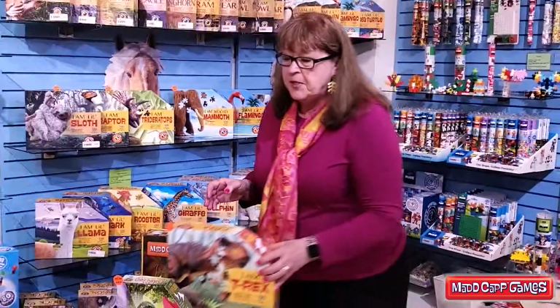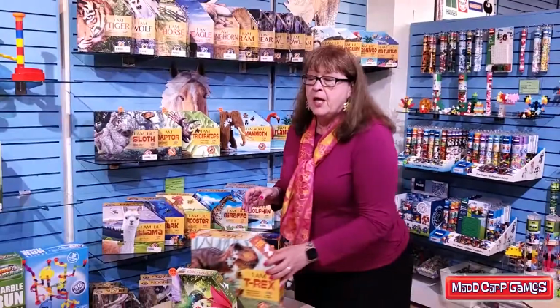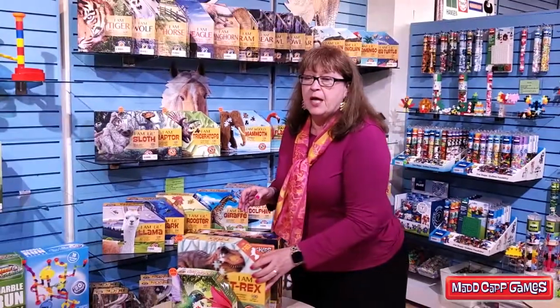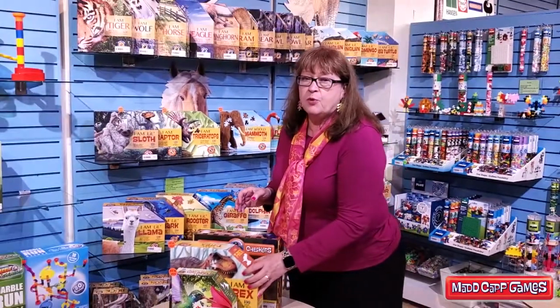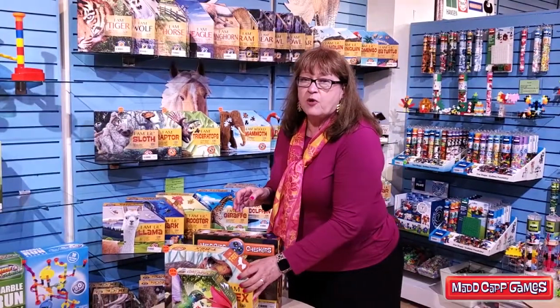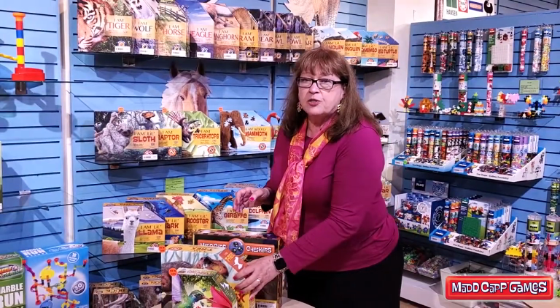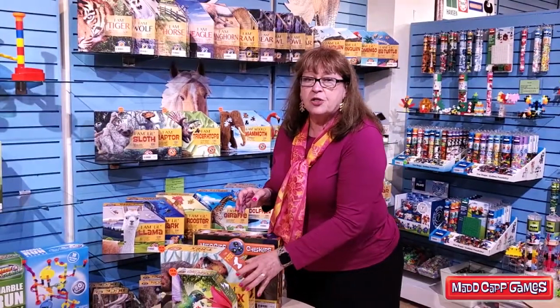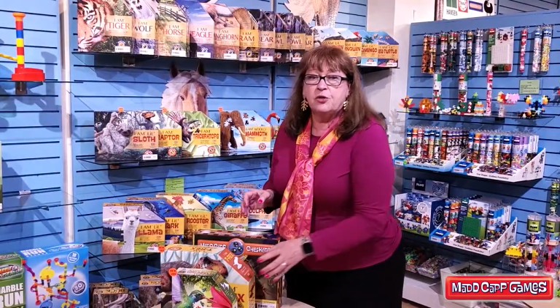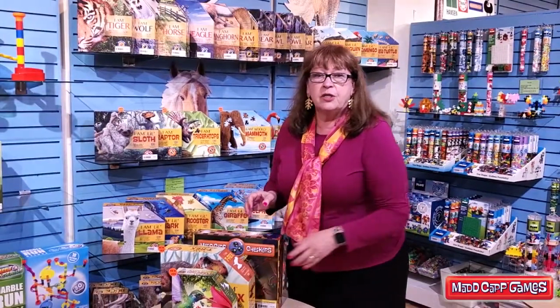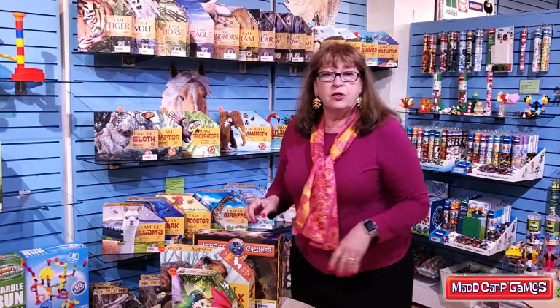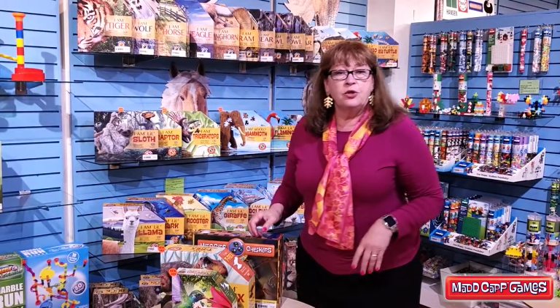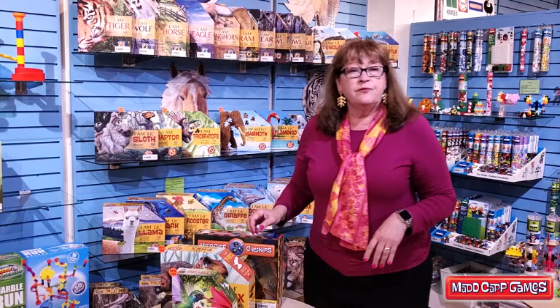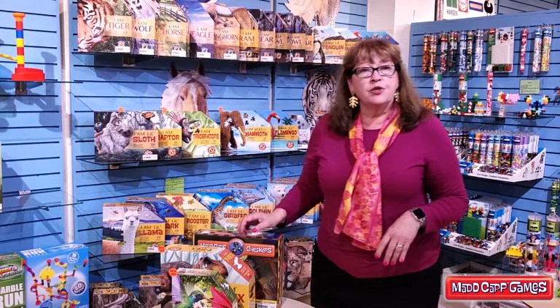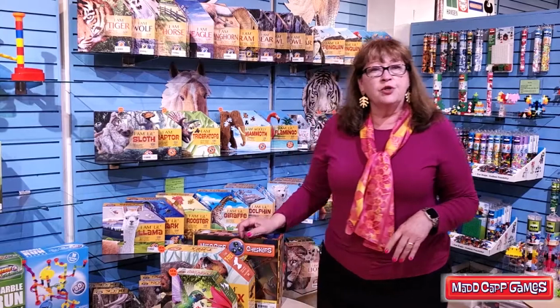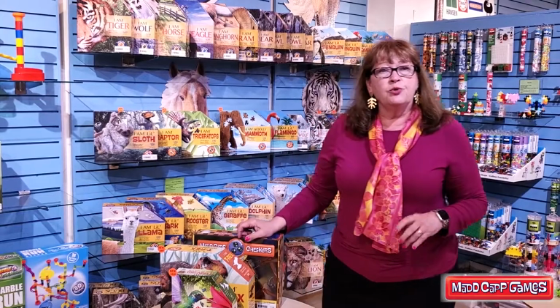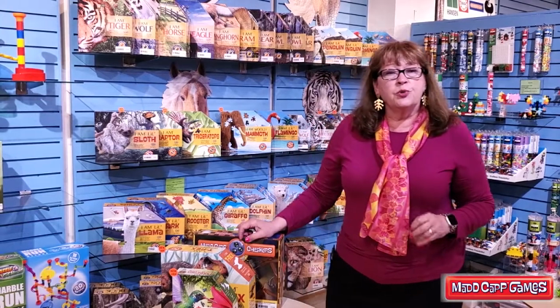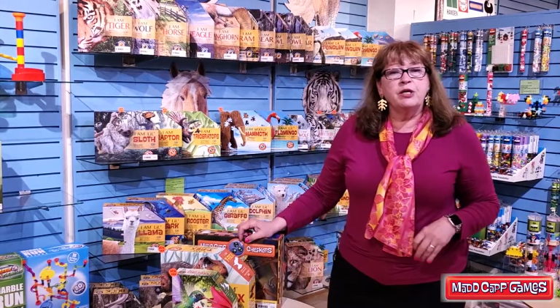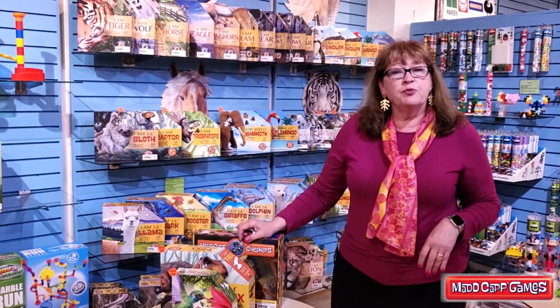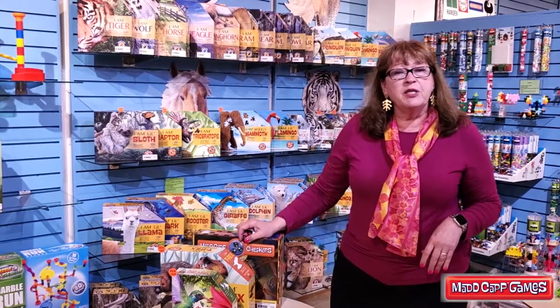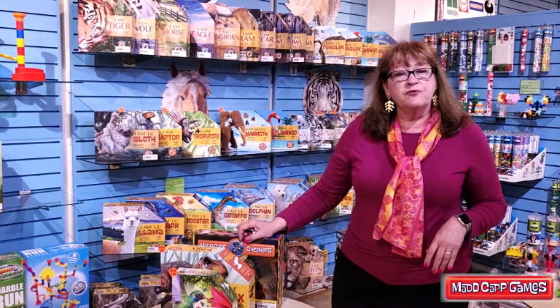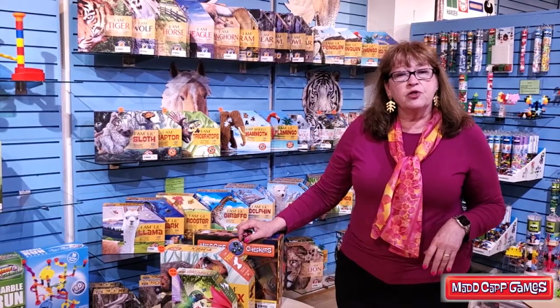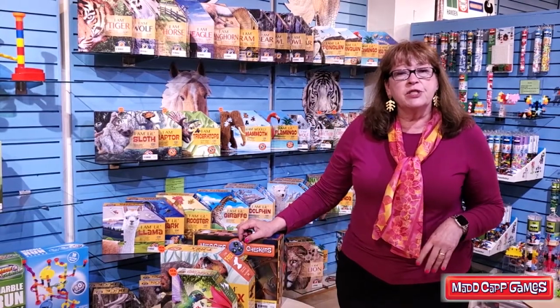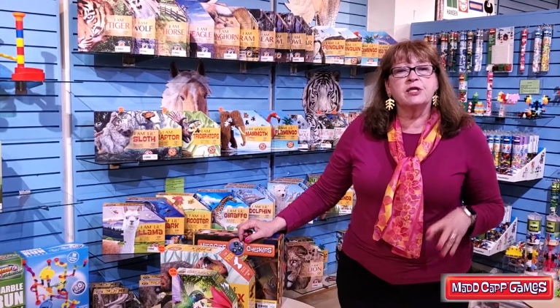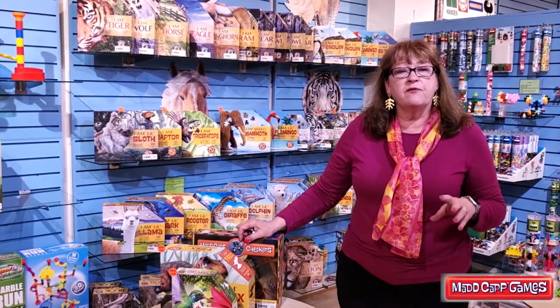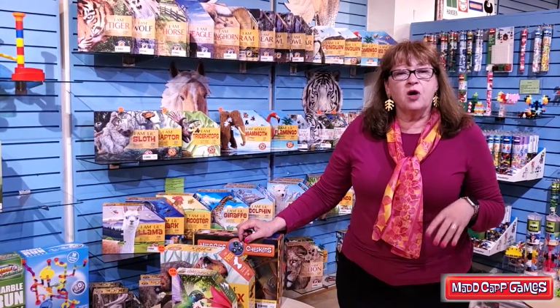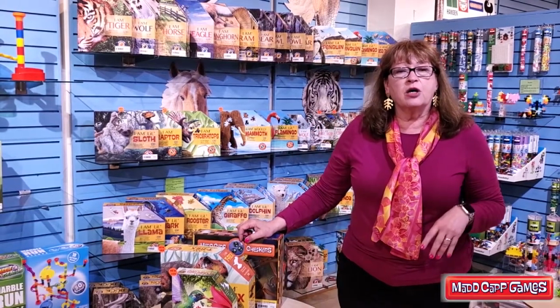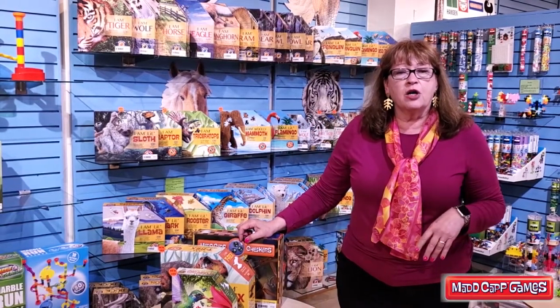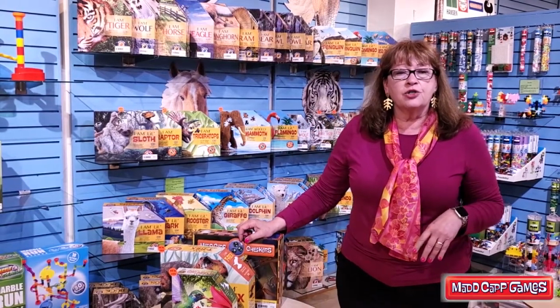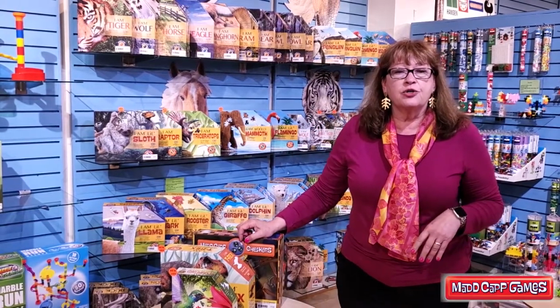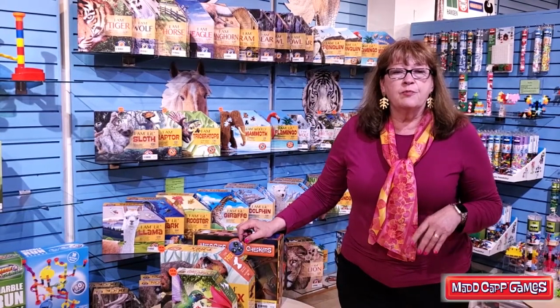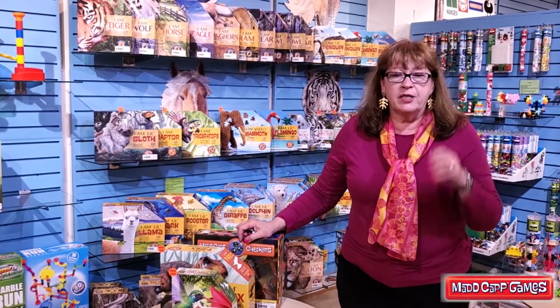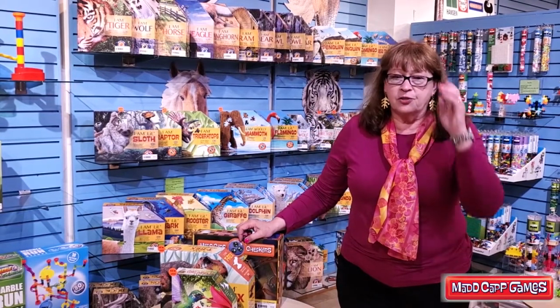We've also included four new 300-piece versions of our larger puzzles.